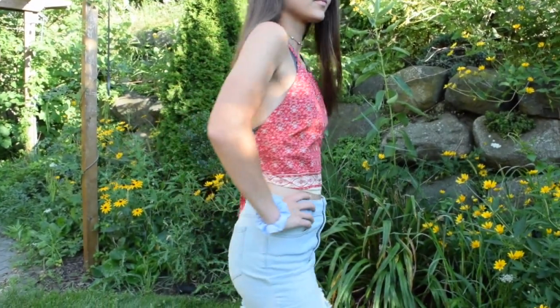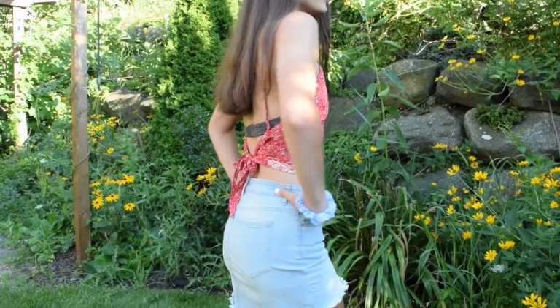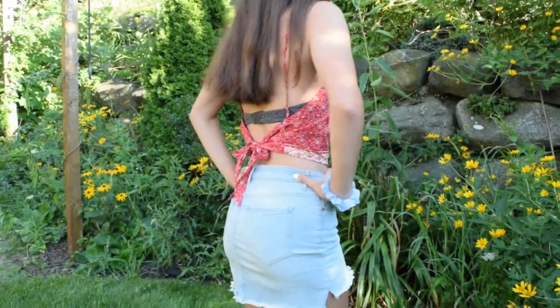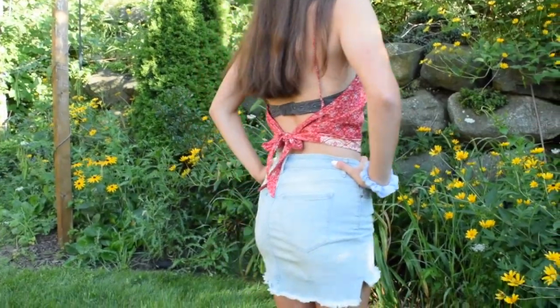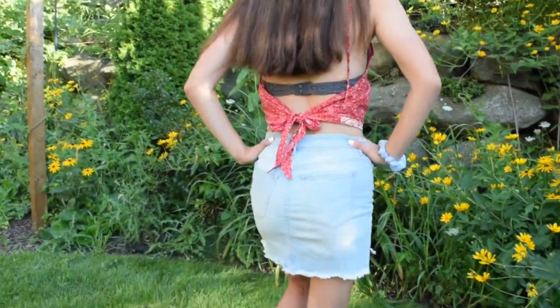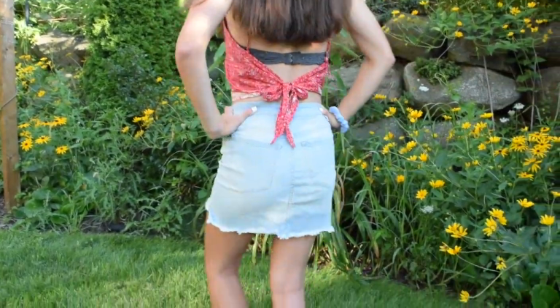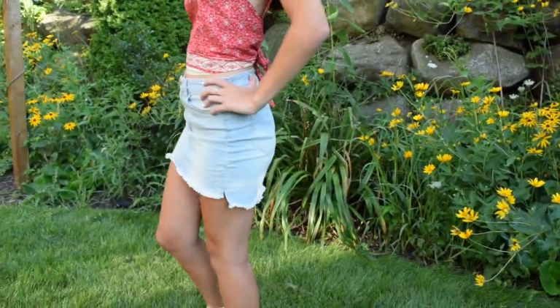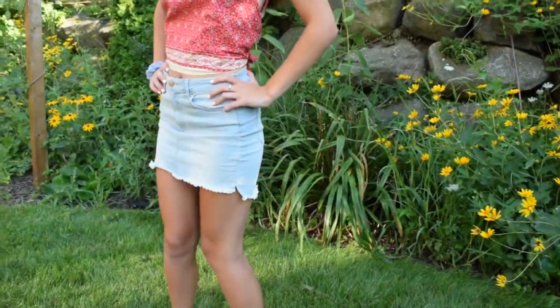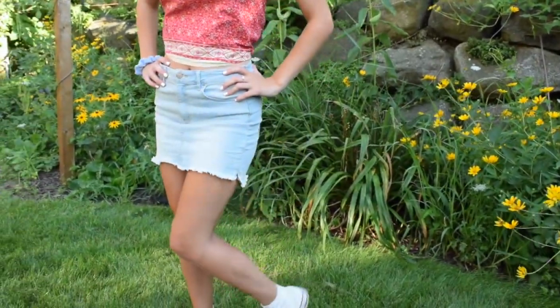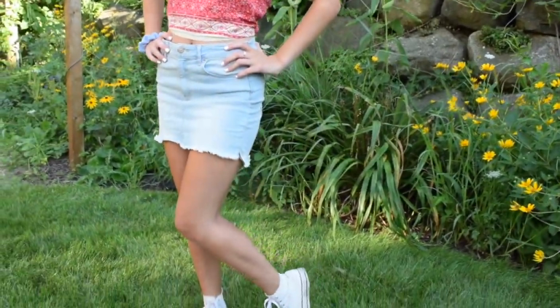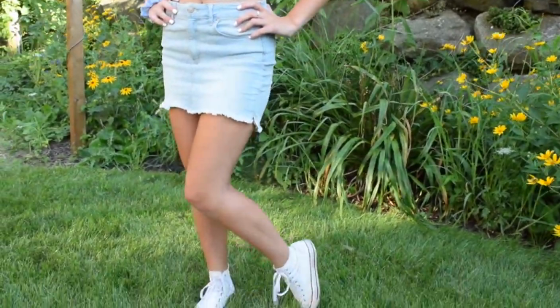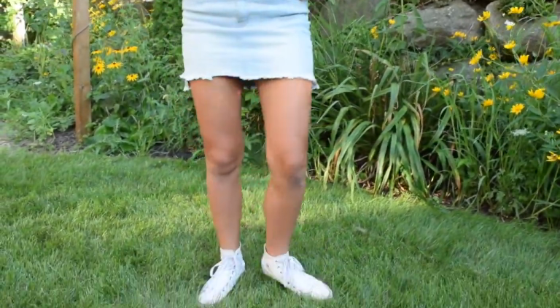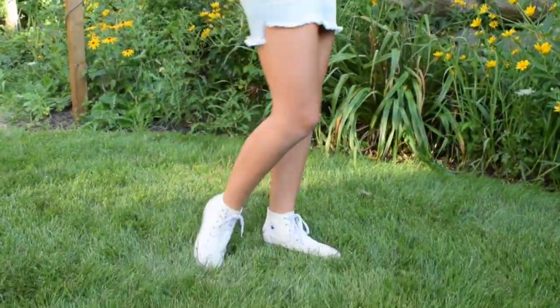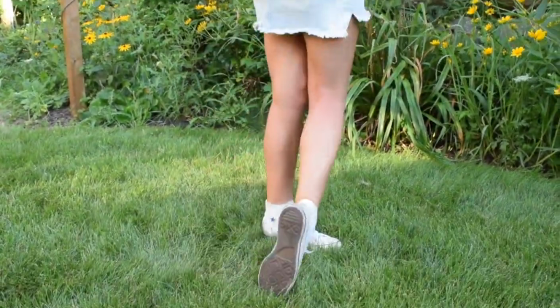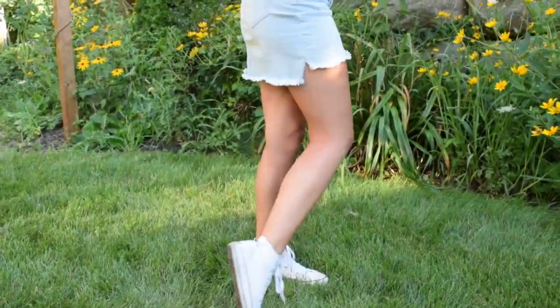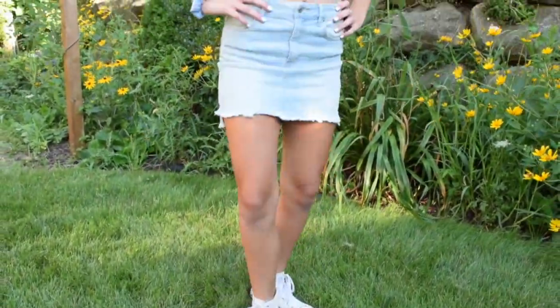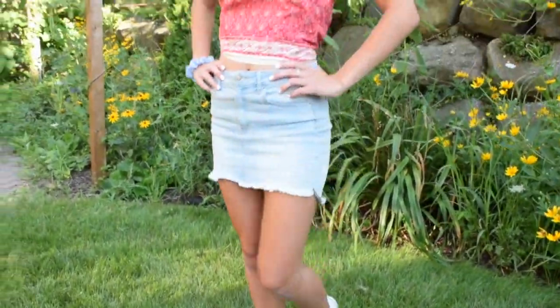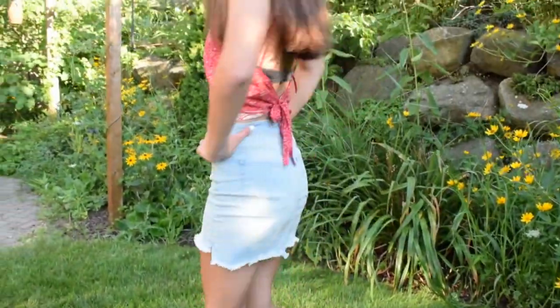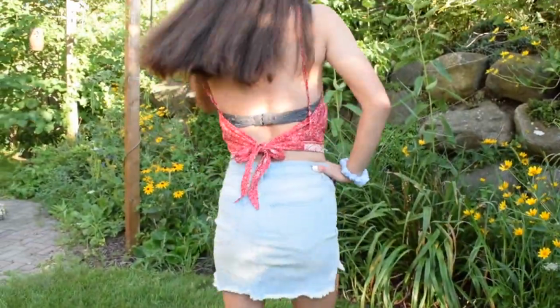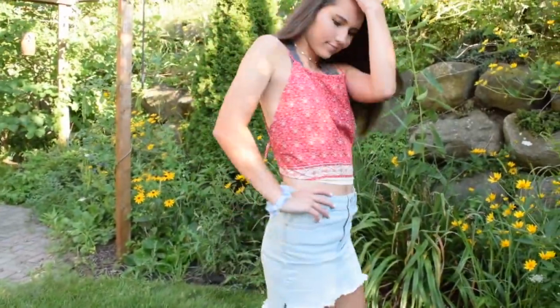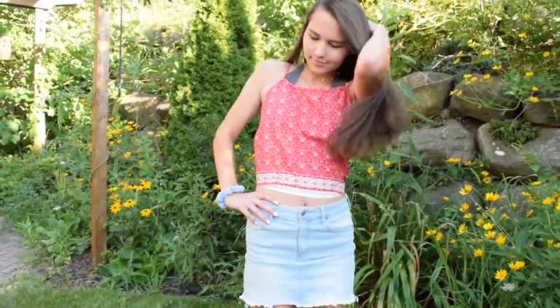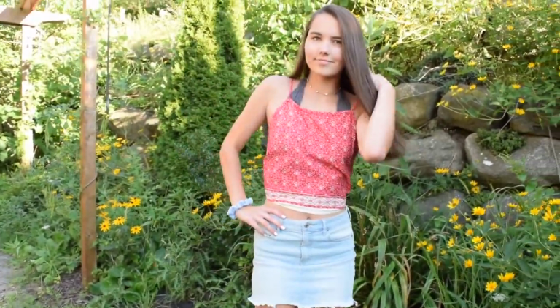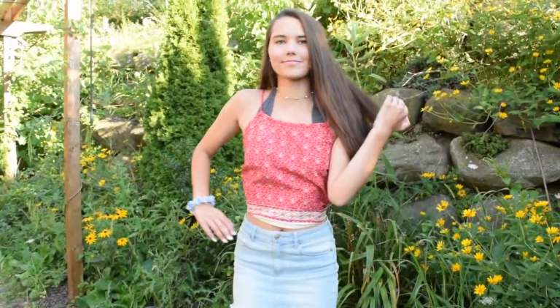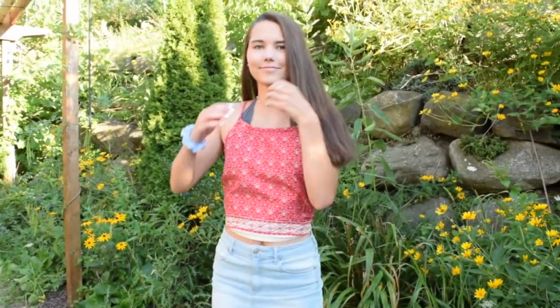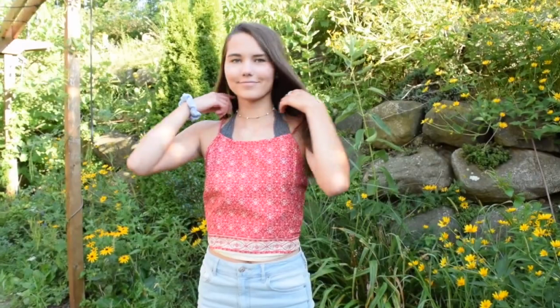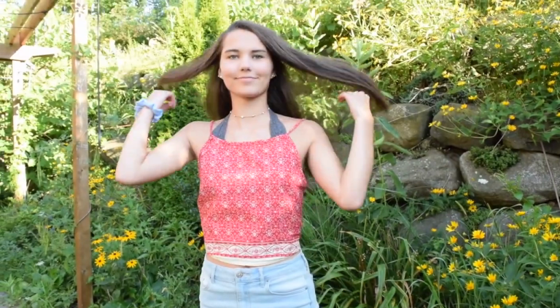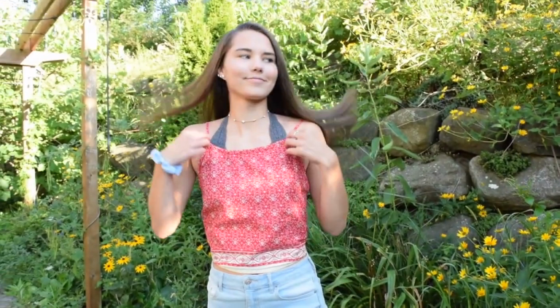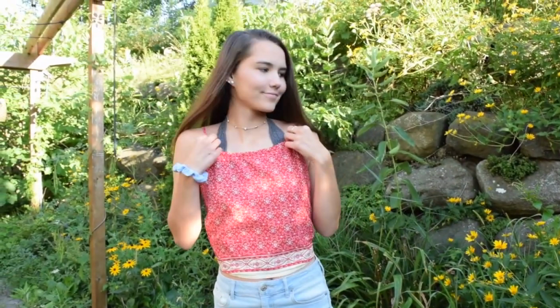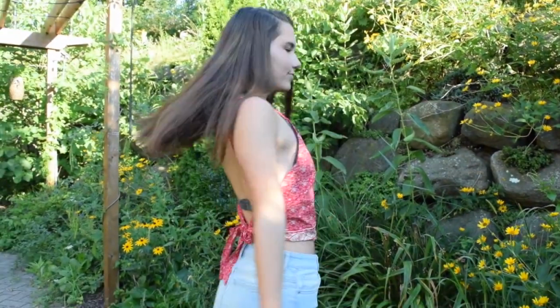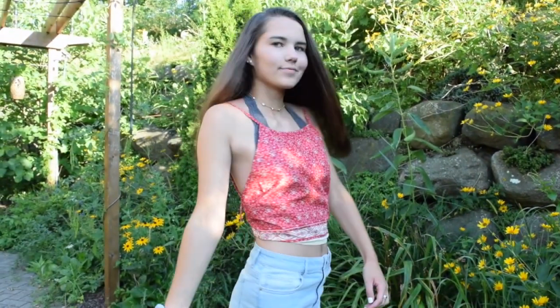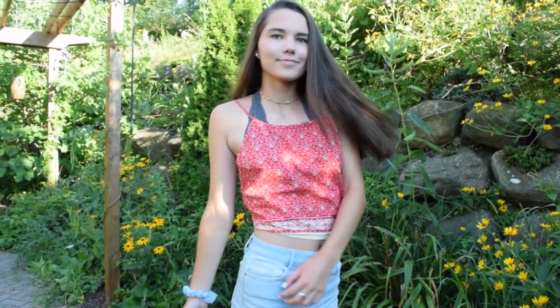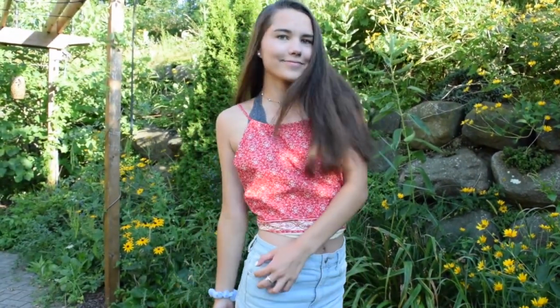I know this outfit is probably out of dress code for a lot of you guys, but my school doesn't actually have a dress code, so this is definitely an outfit that I would wear on the first day of school.